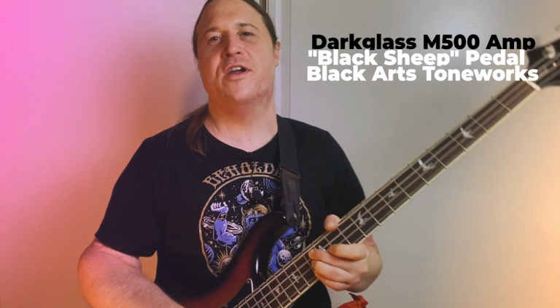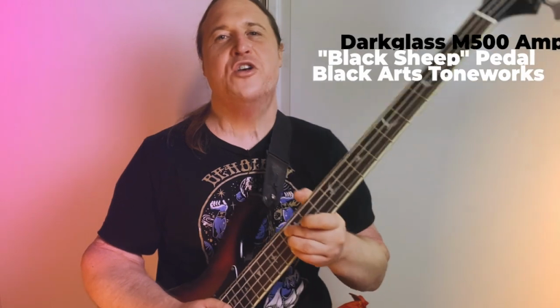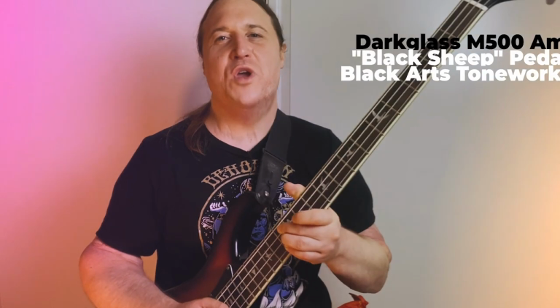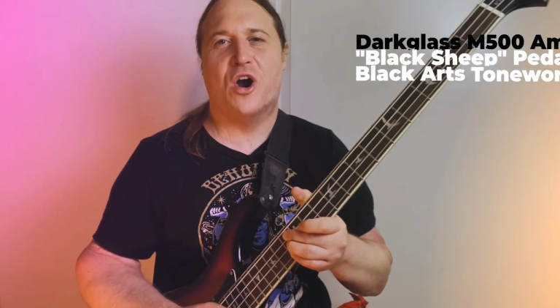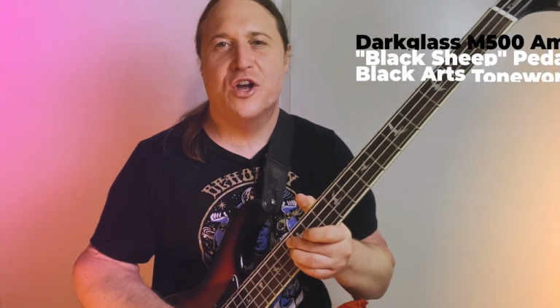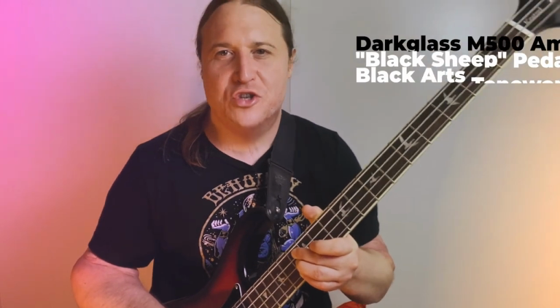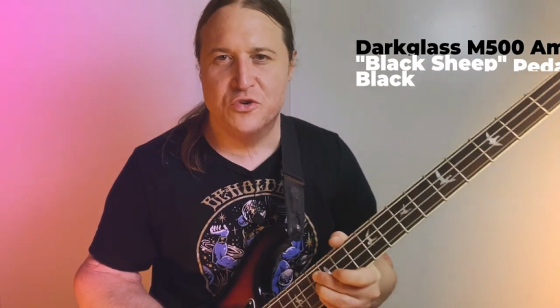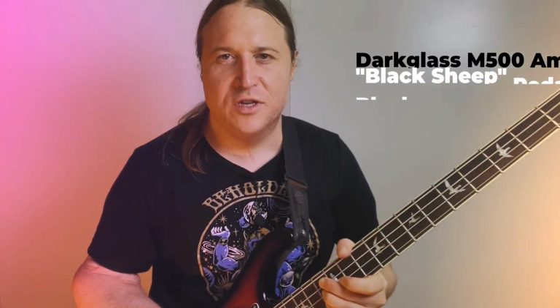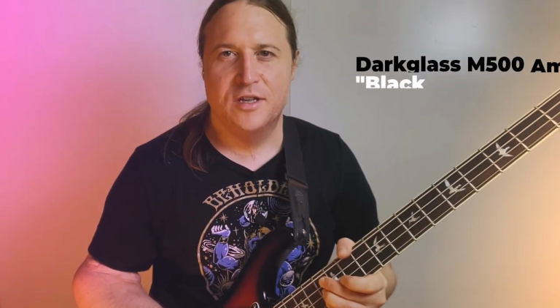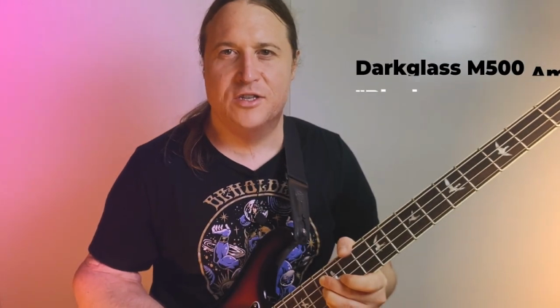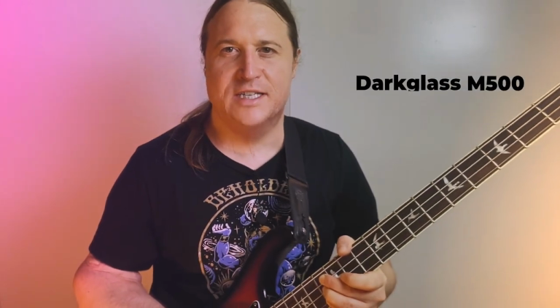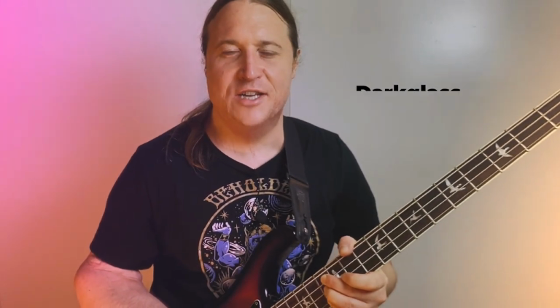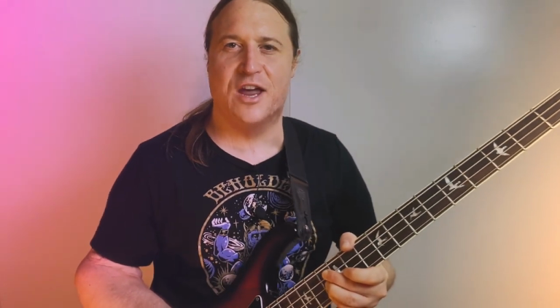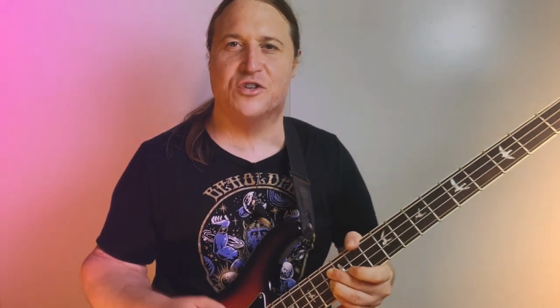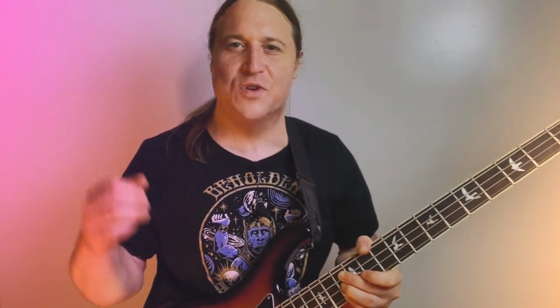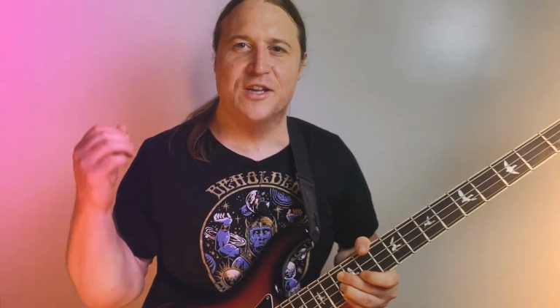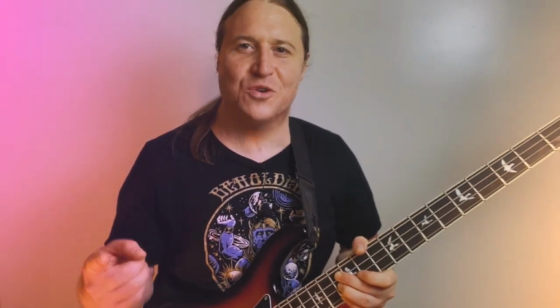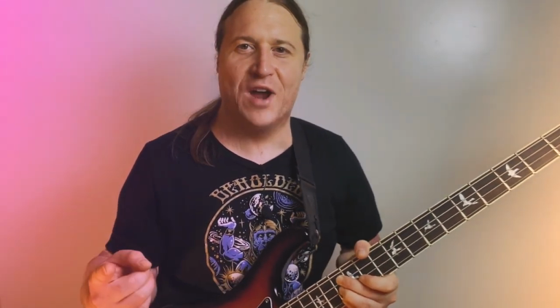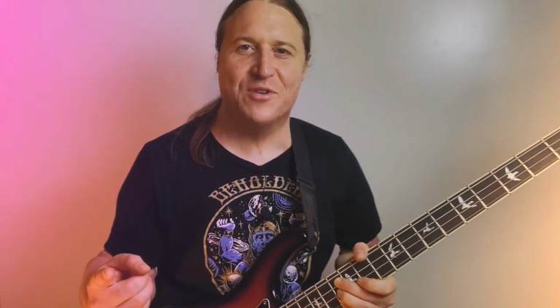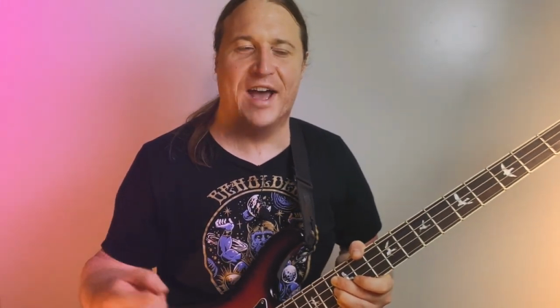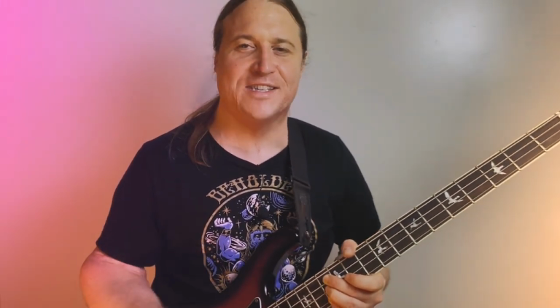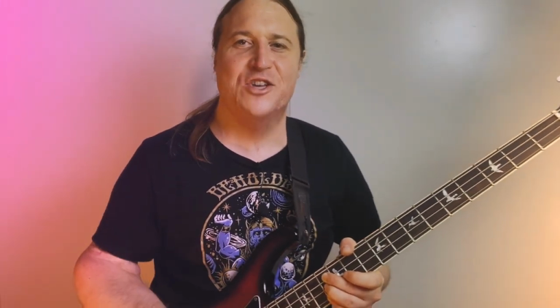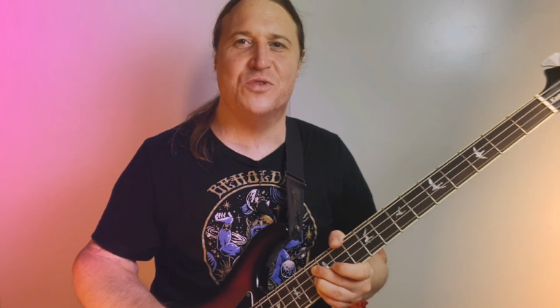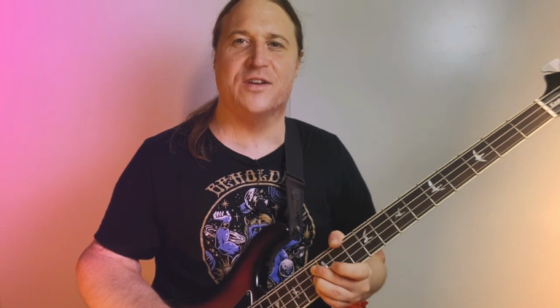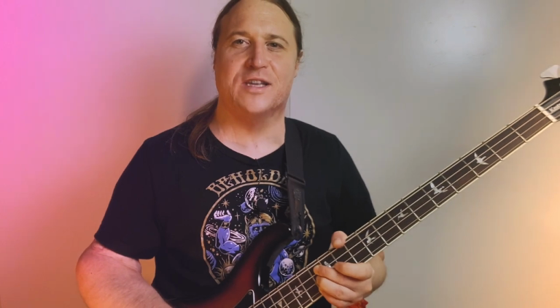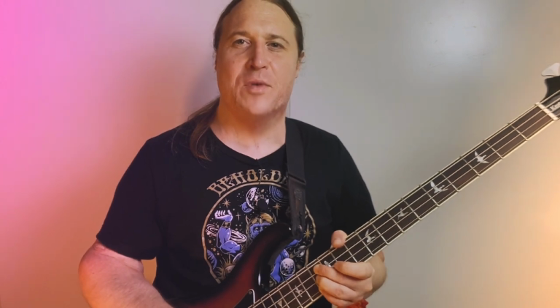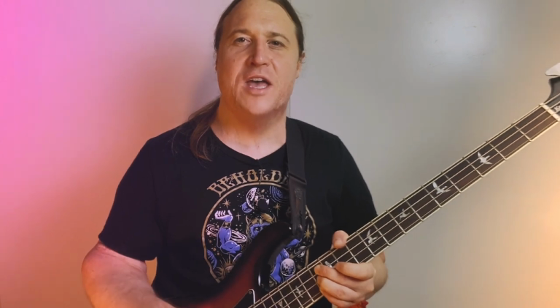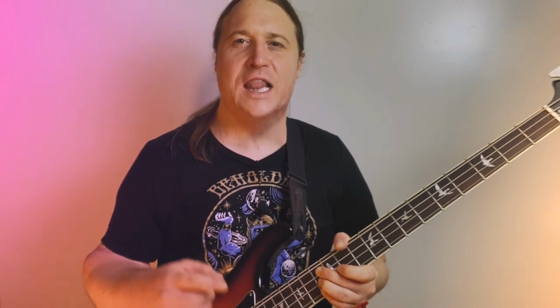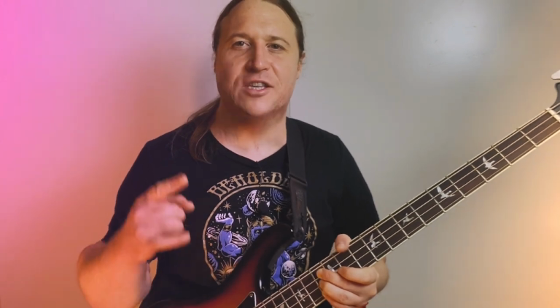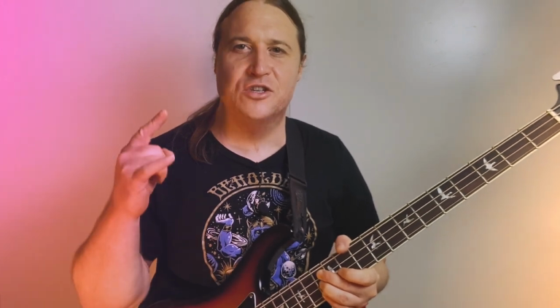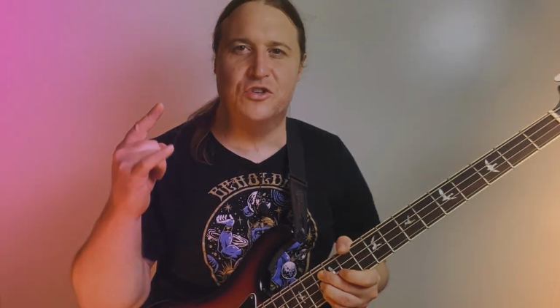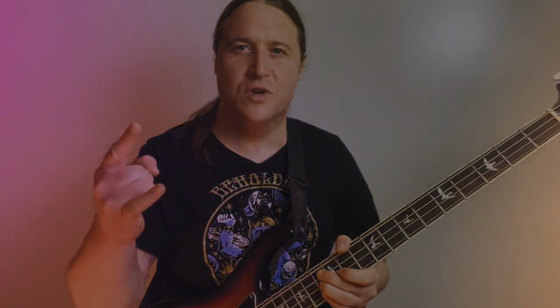We are tuned to D standard tuning, so grab your axe, tune down a step, and let's do it.